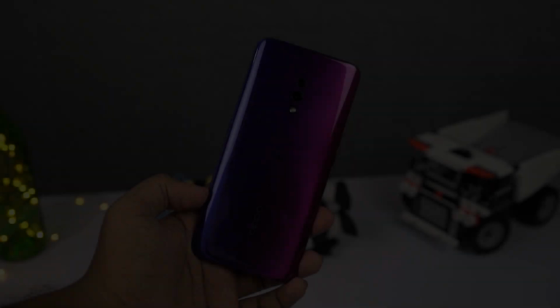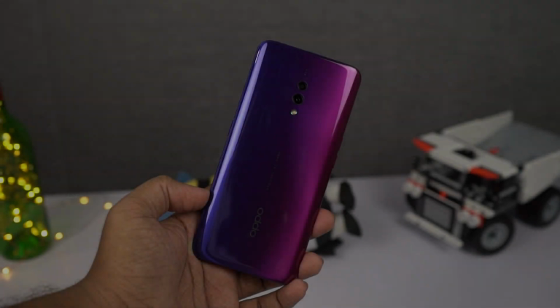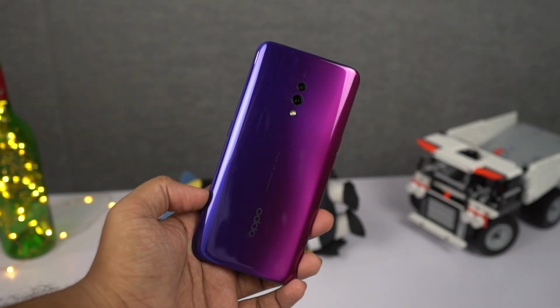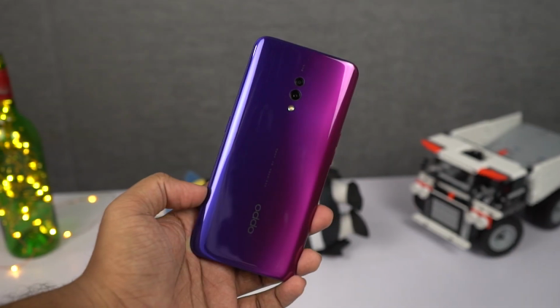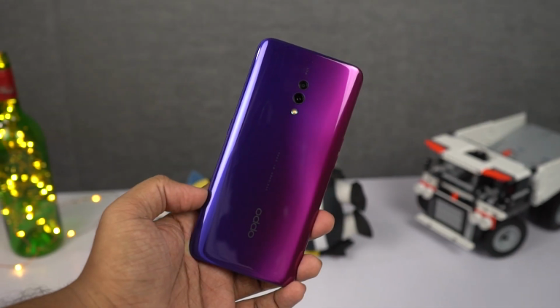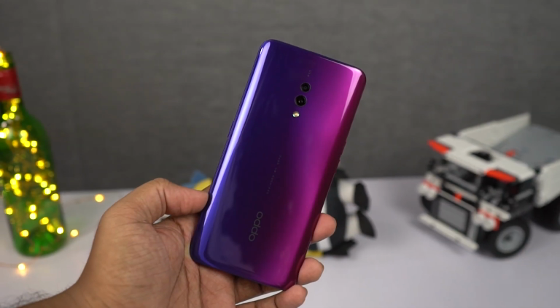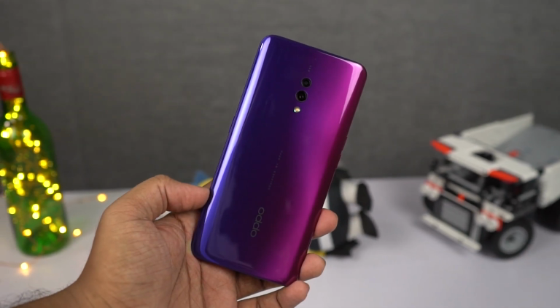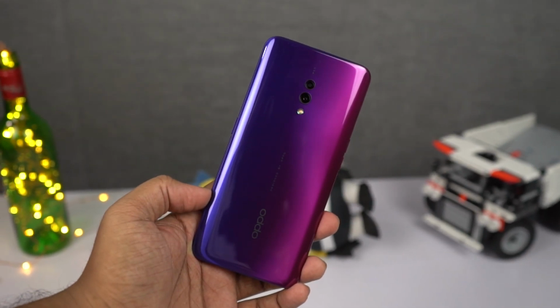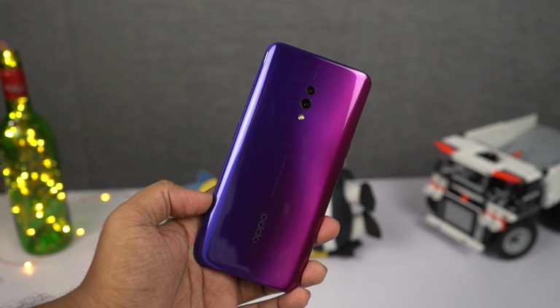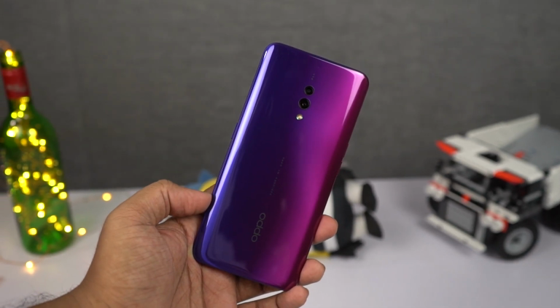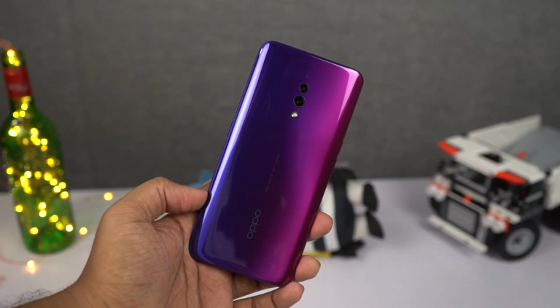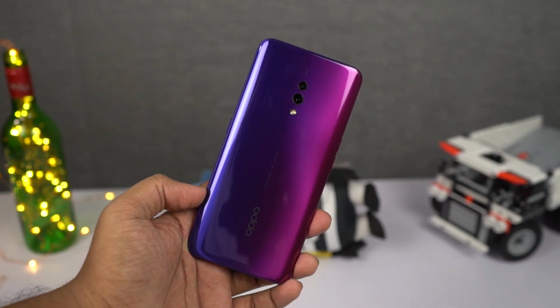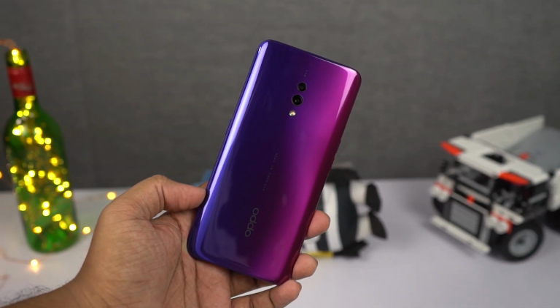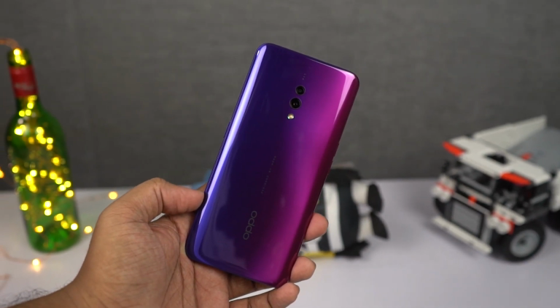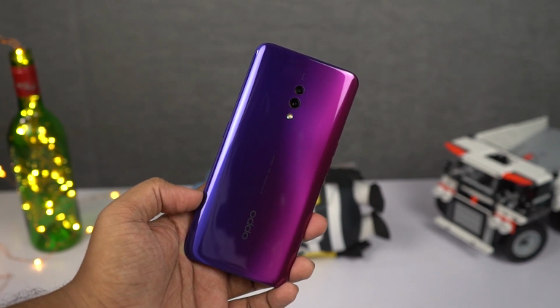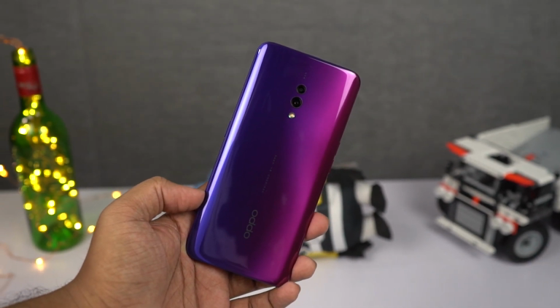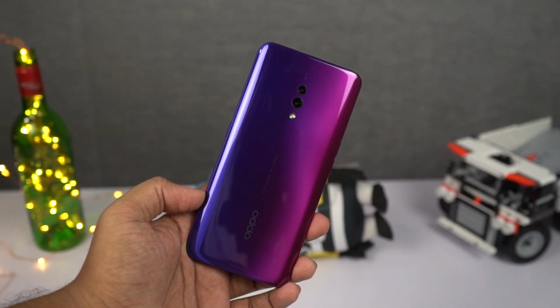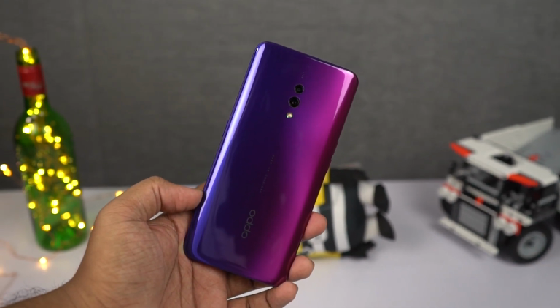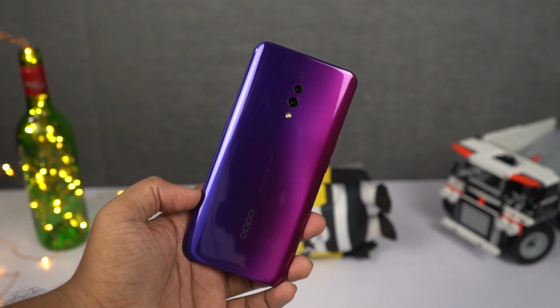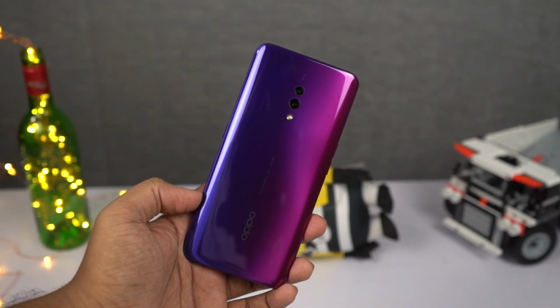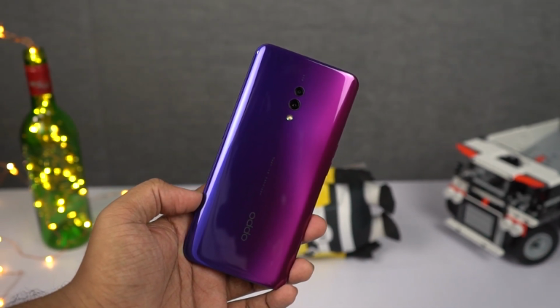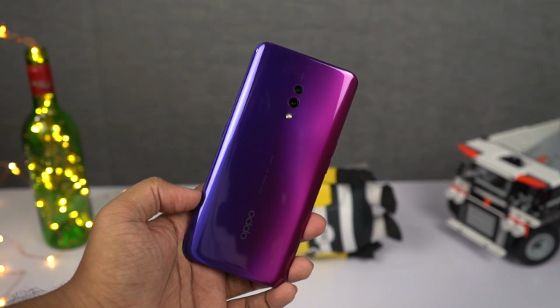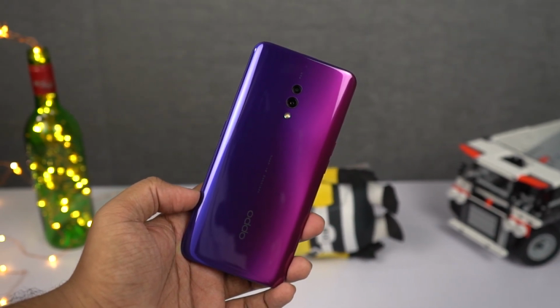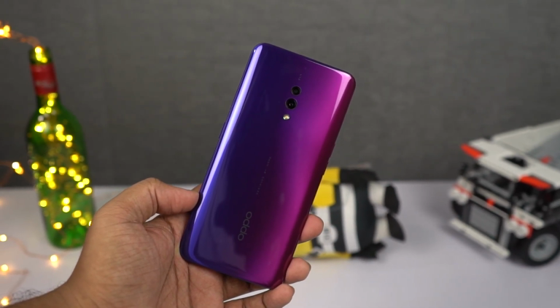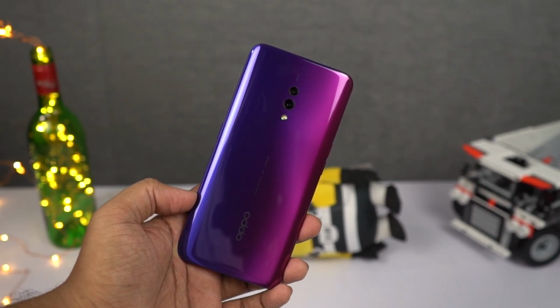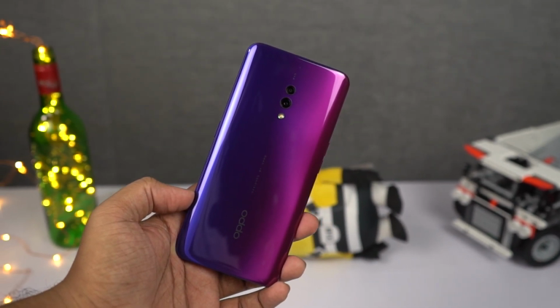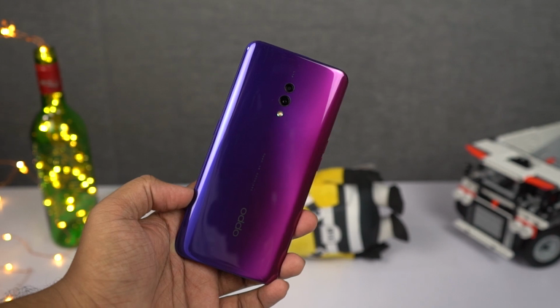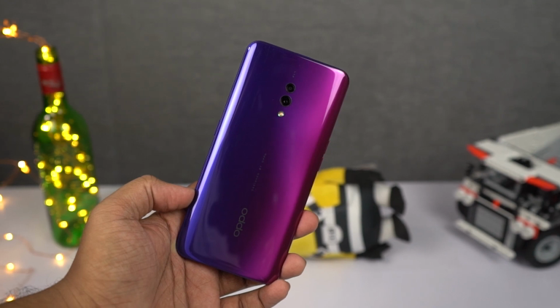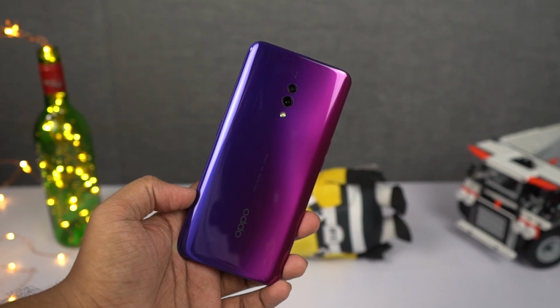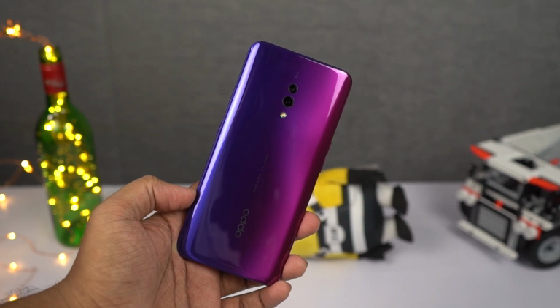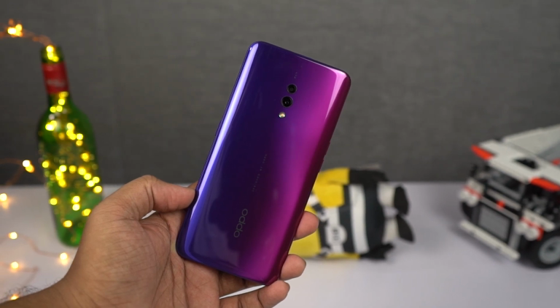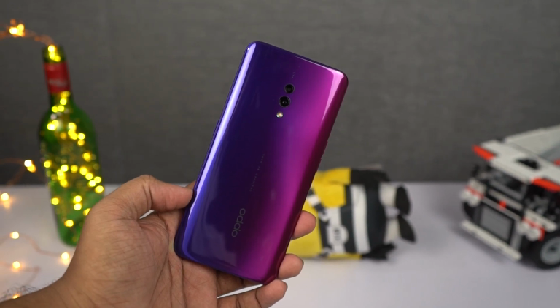Hi there guys, I'm Nikhil from GreedyTech and in this video, I'll be showing you the most important tips and tricks for your OPPO K3.